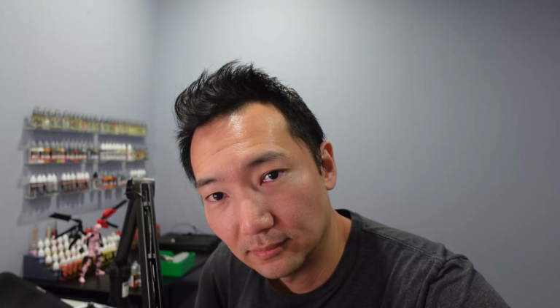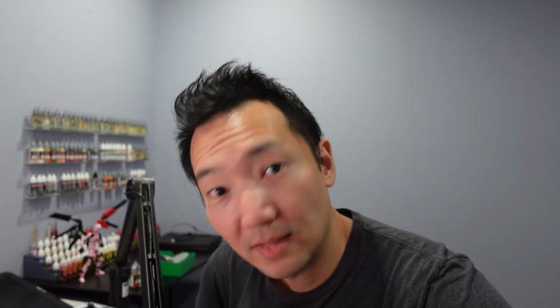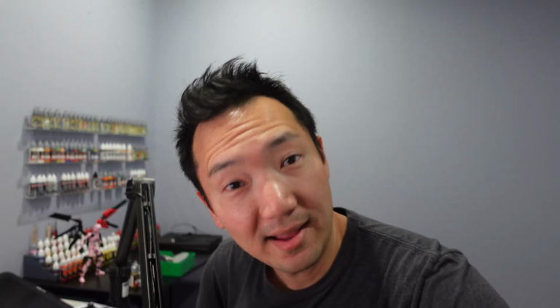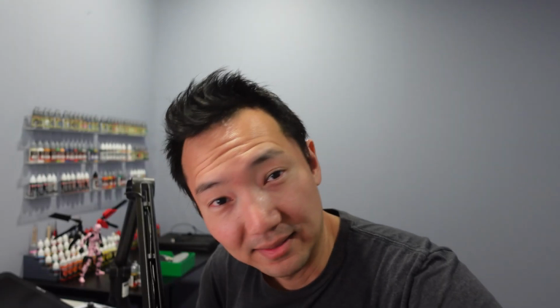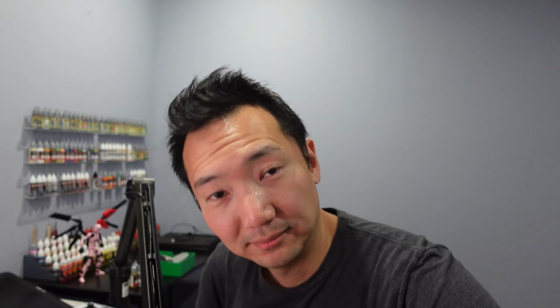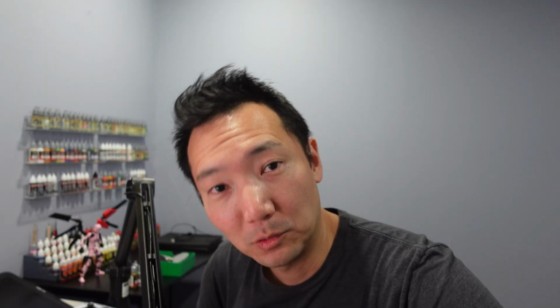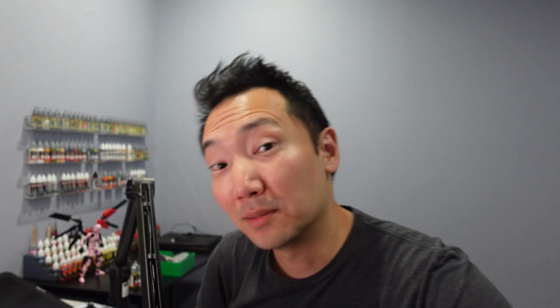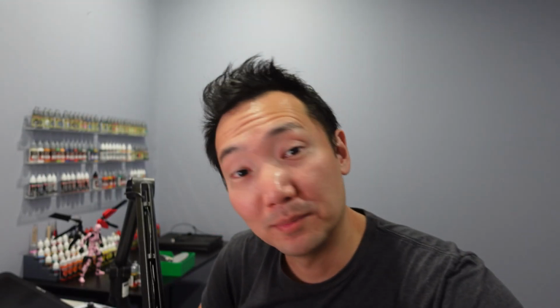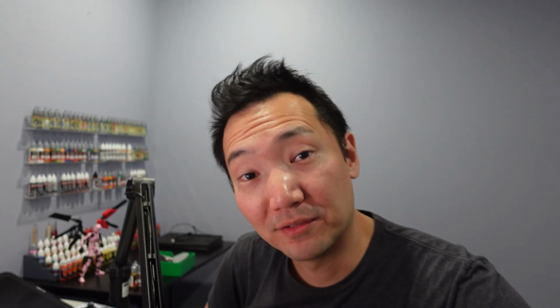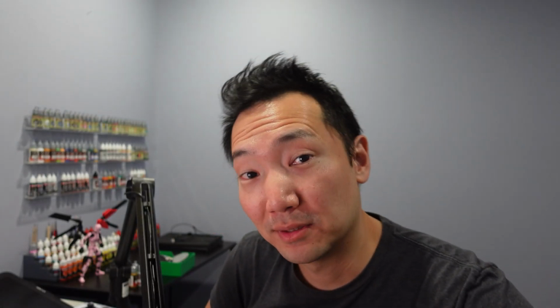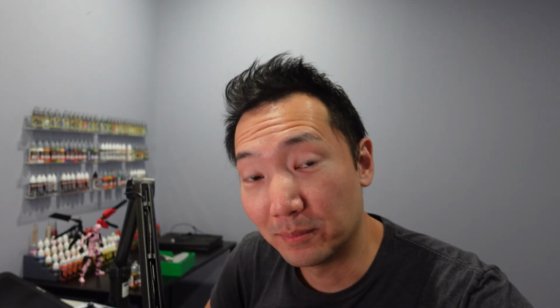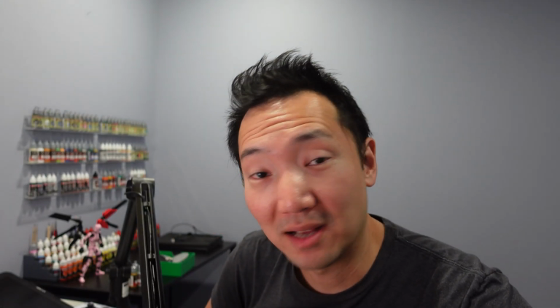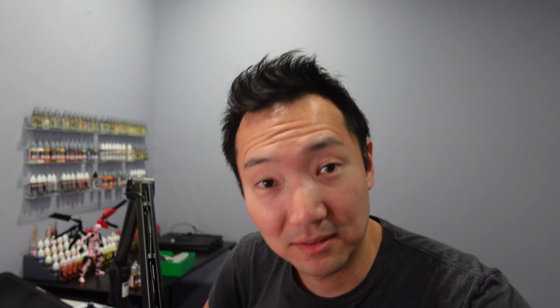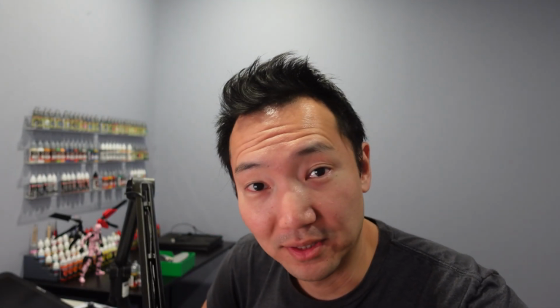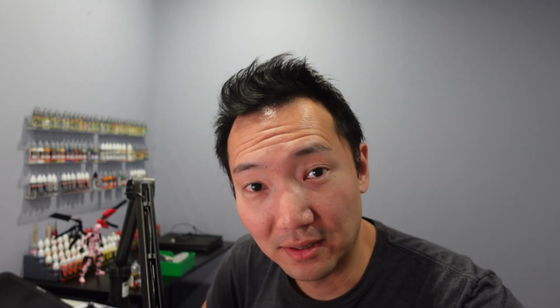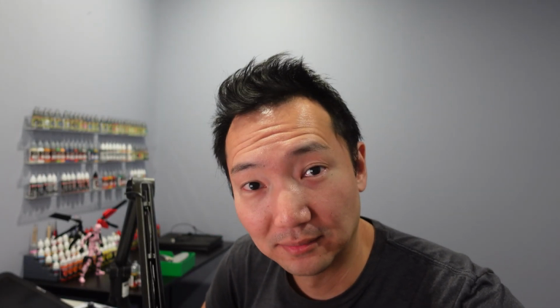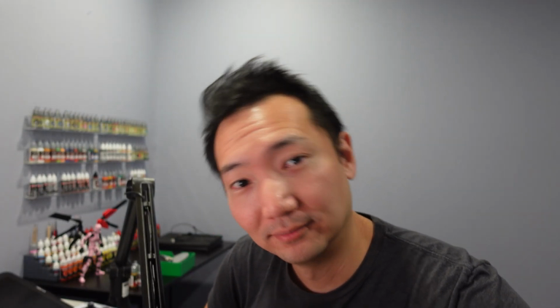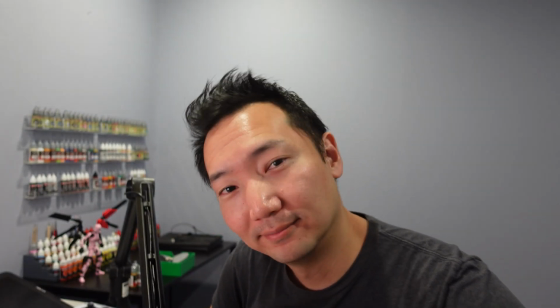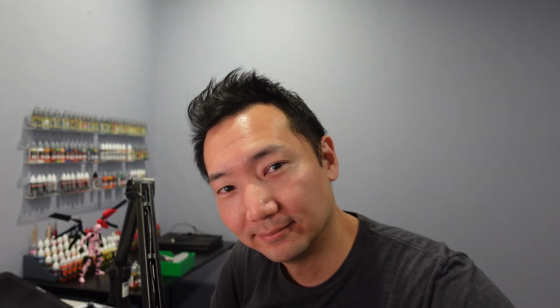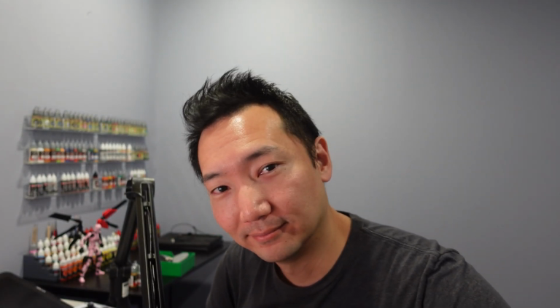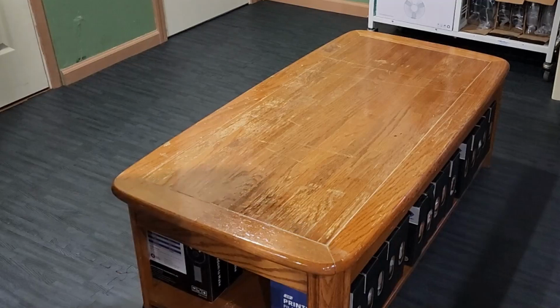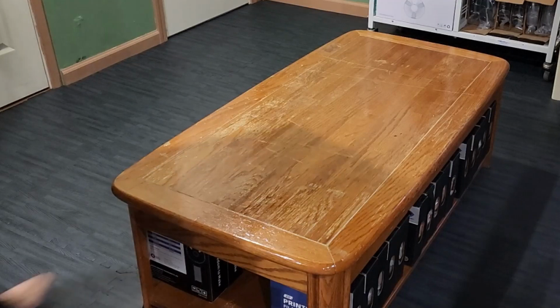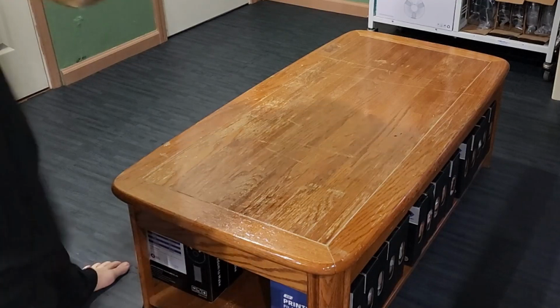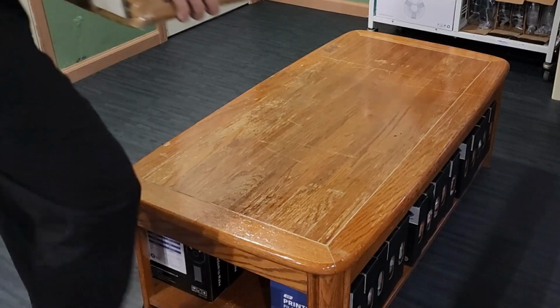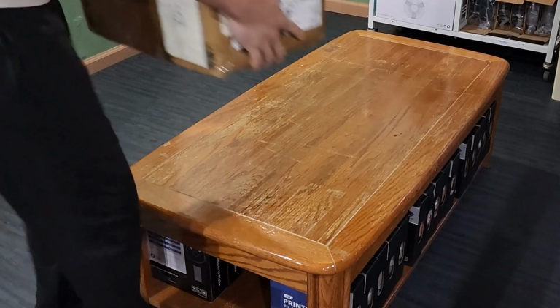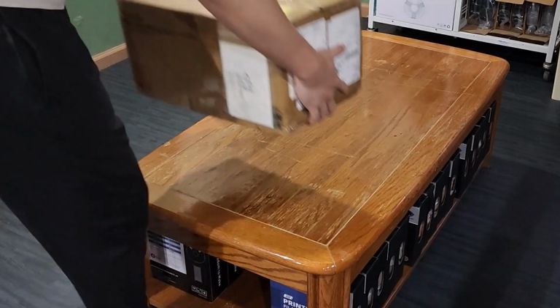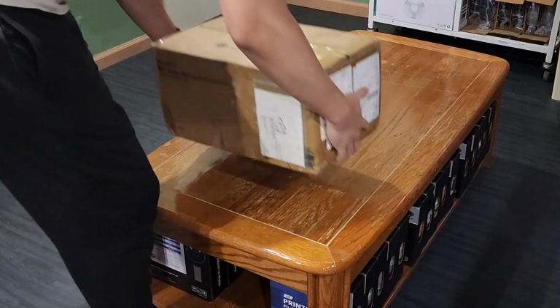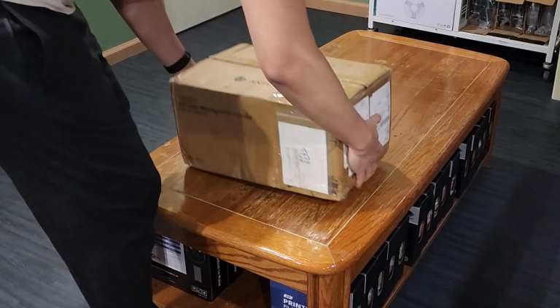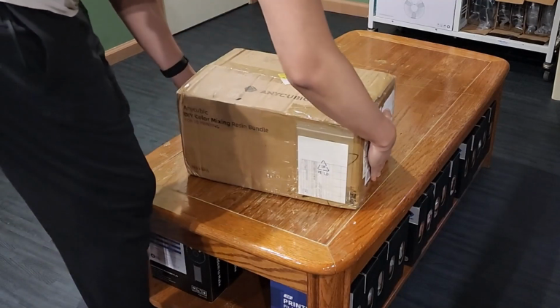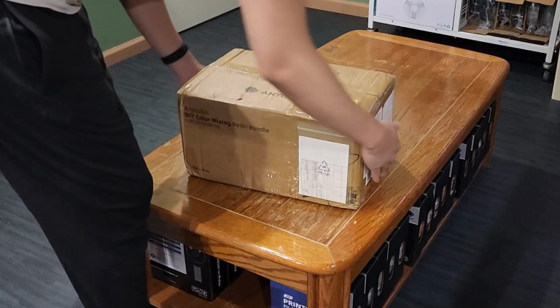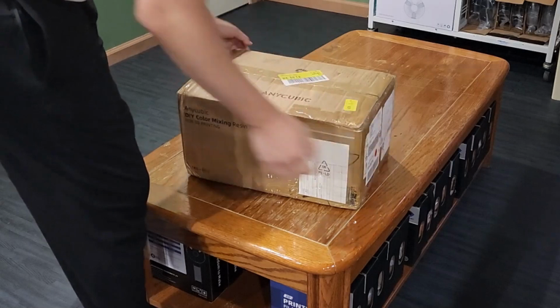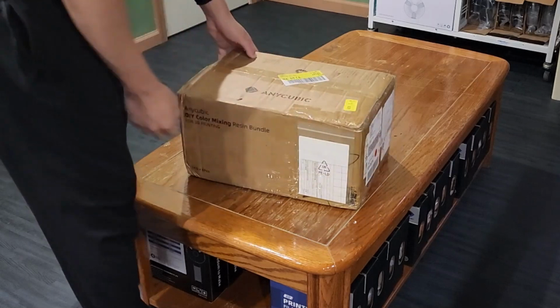Hi! Welcome to my first unboxing video. Let's go over a little context.